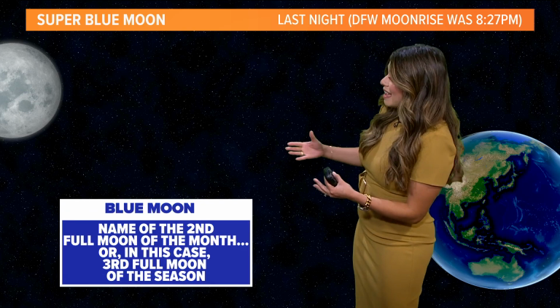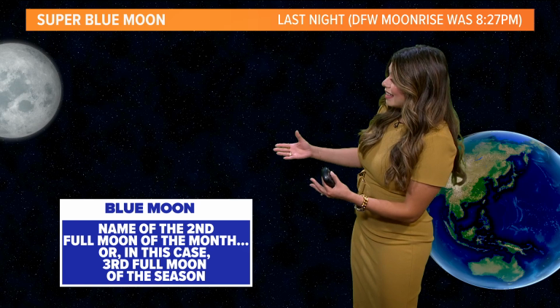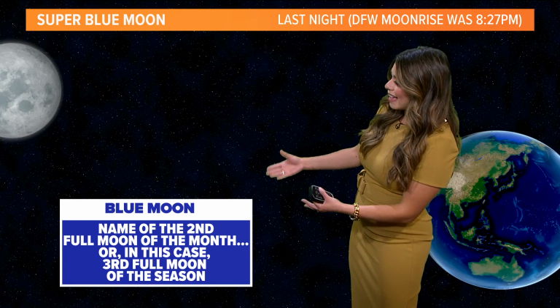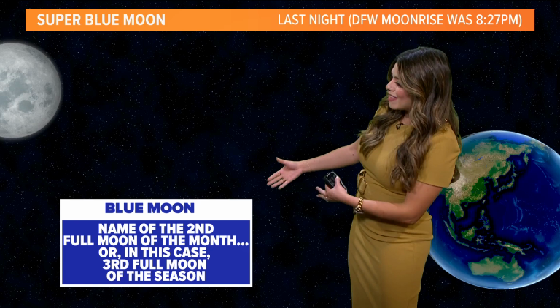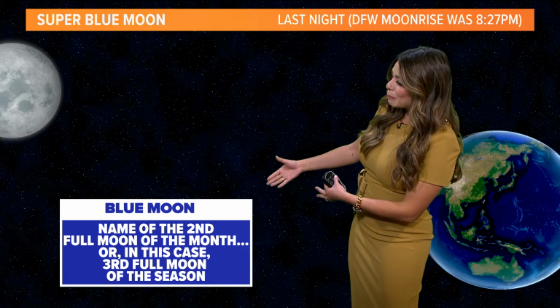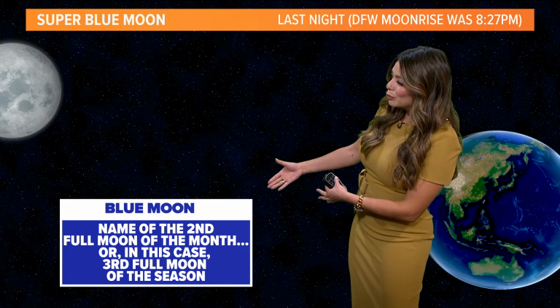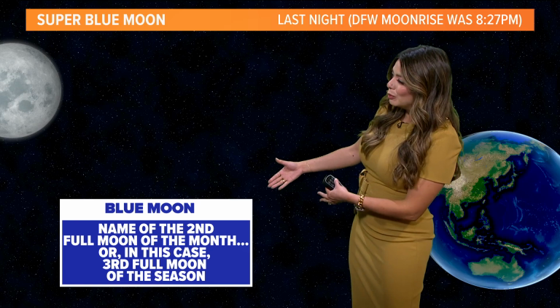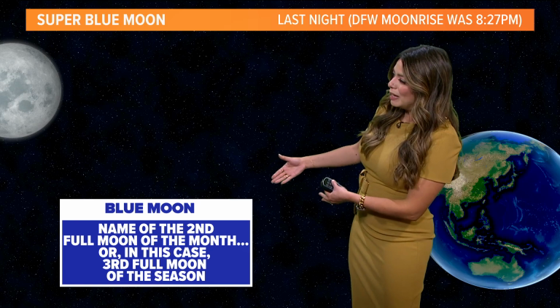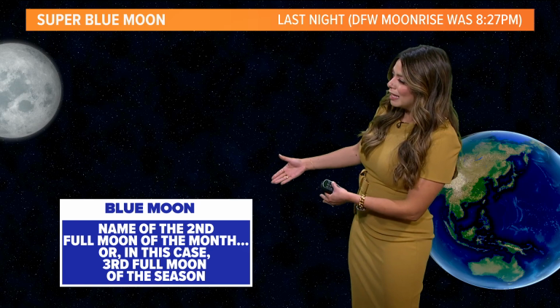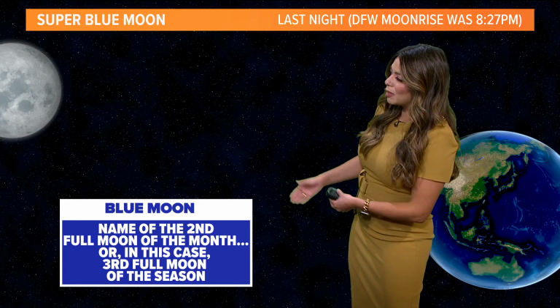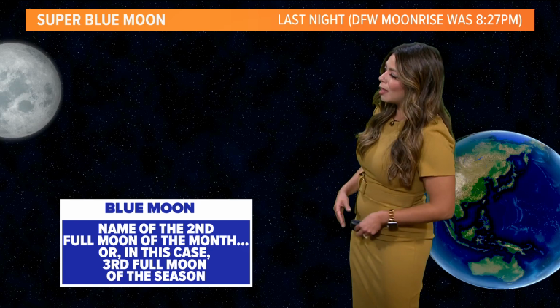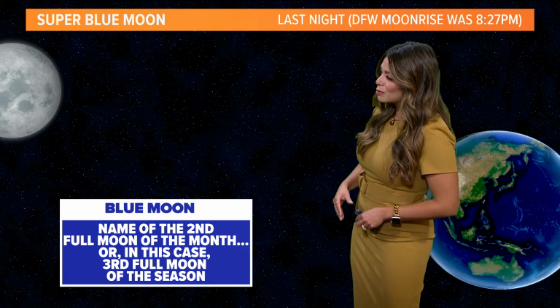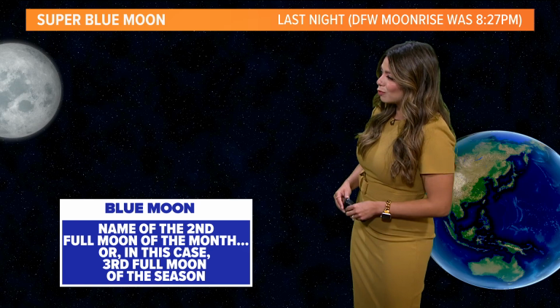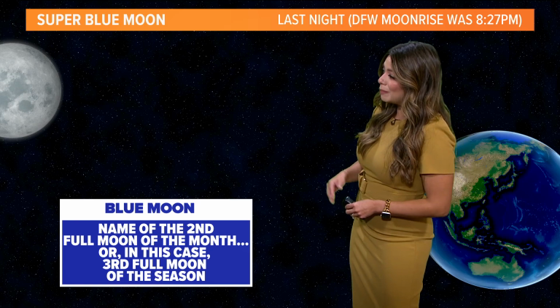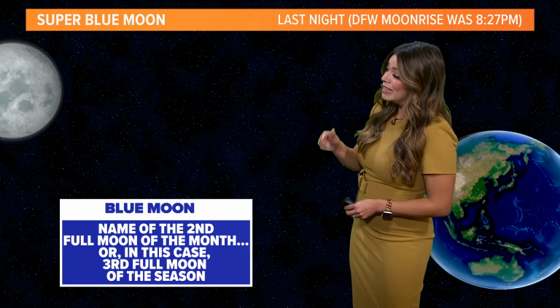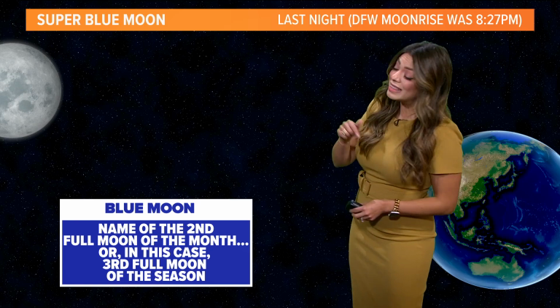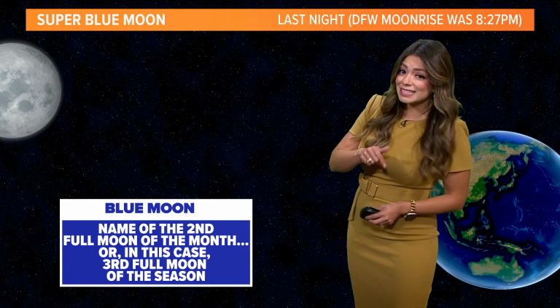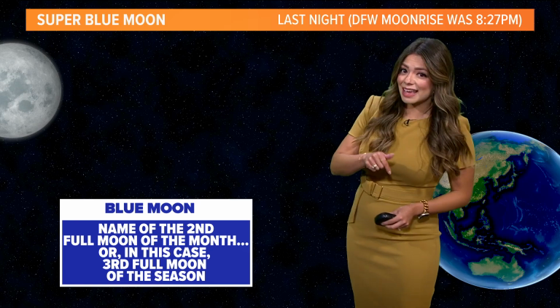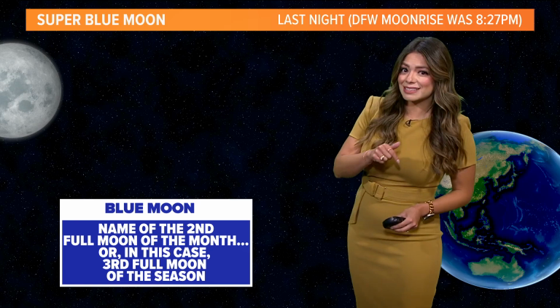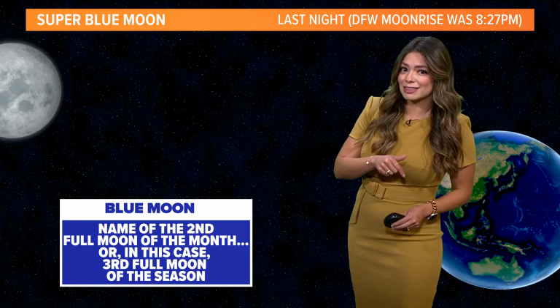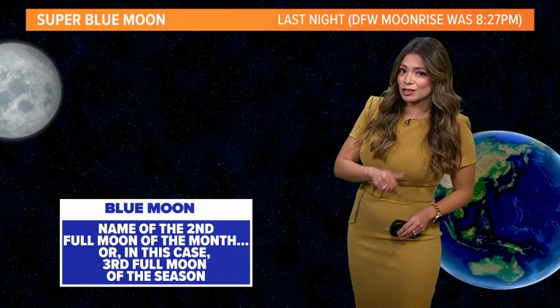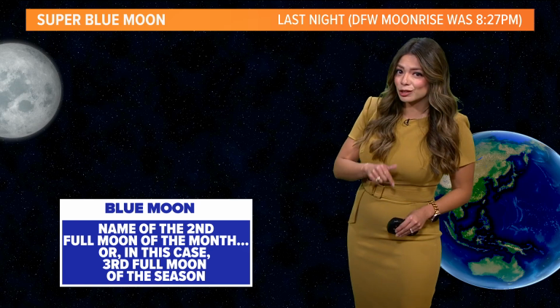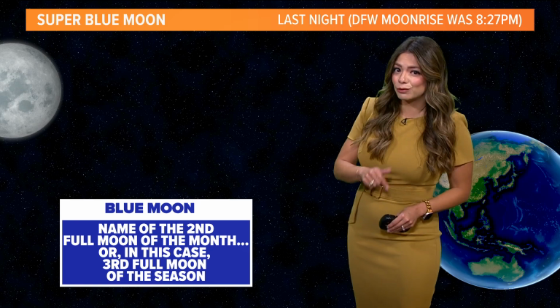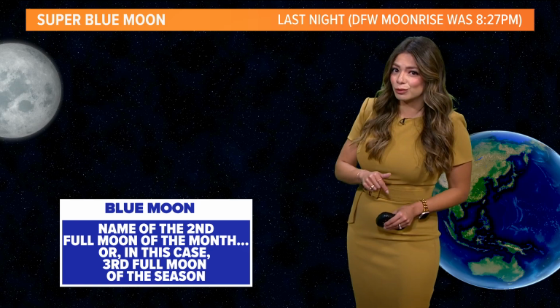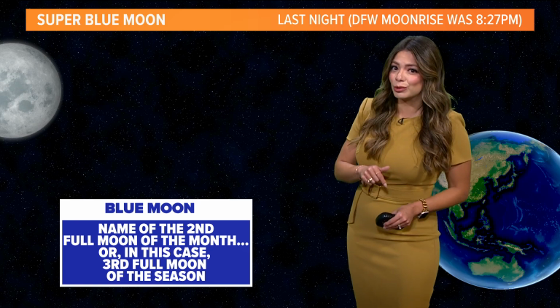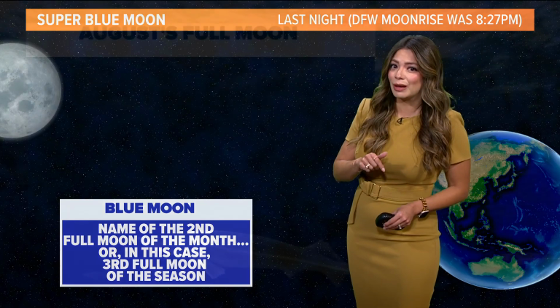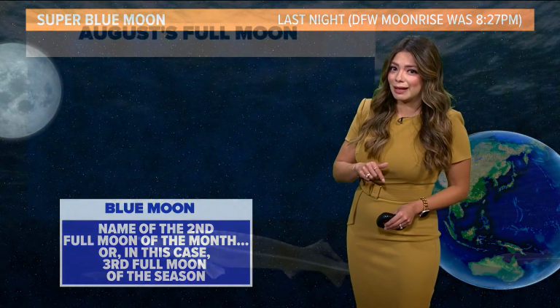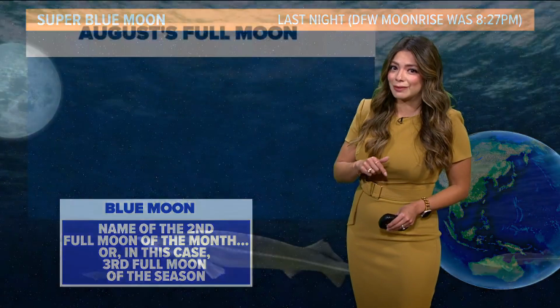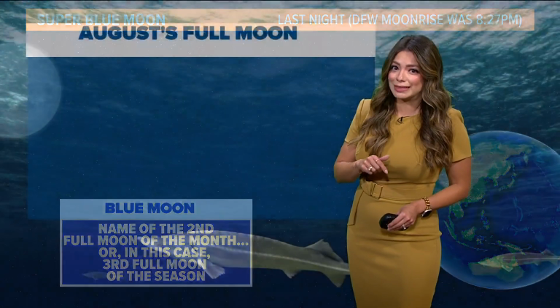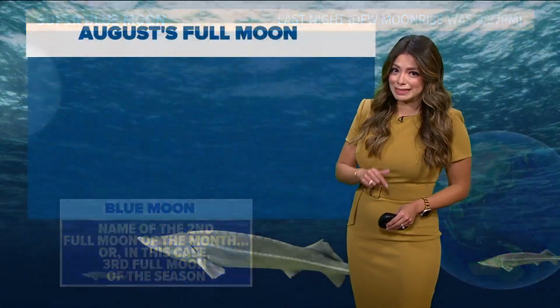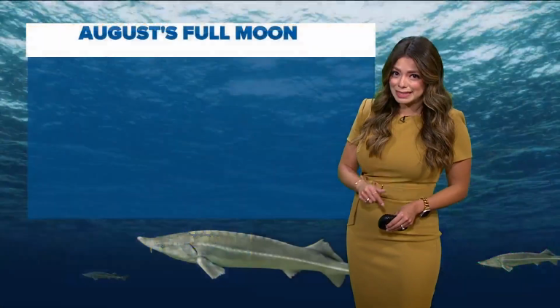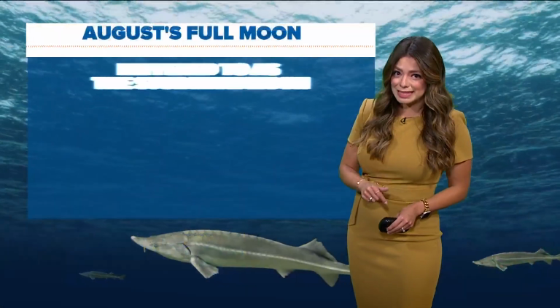And again, that blue moon name comes from — in this case — it being the third full moon of the season.